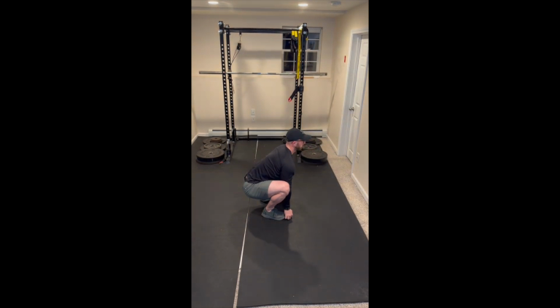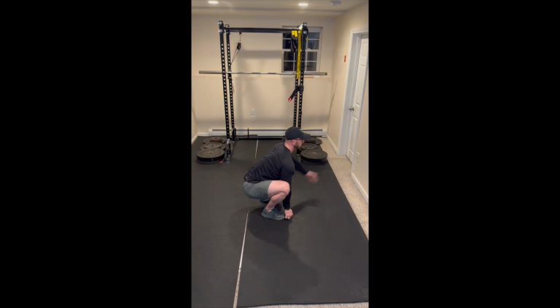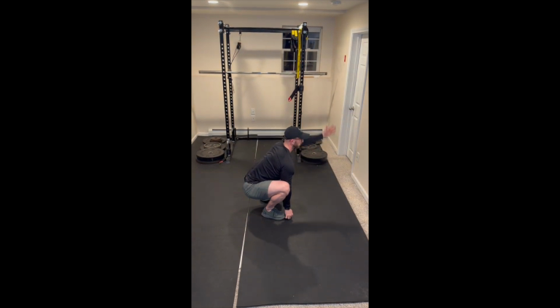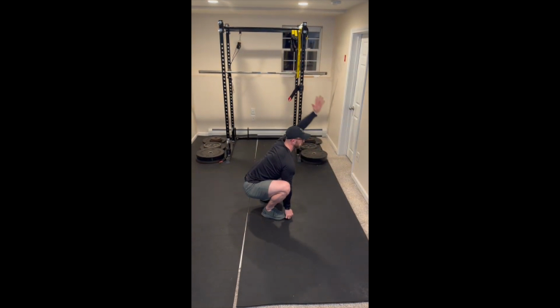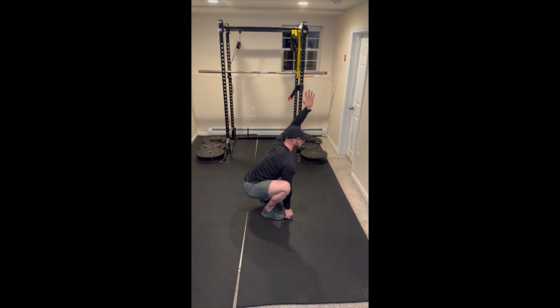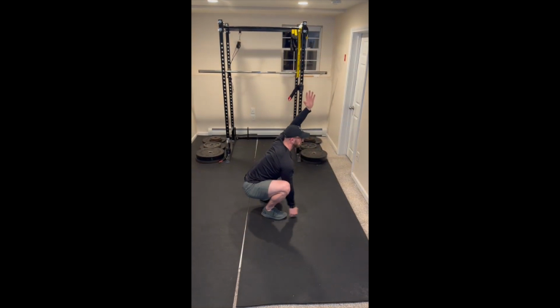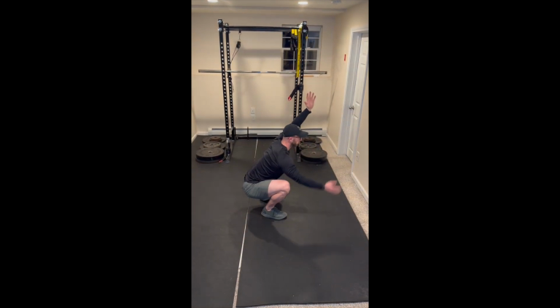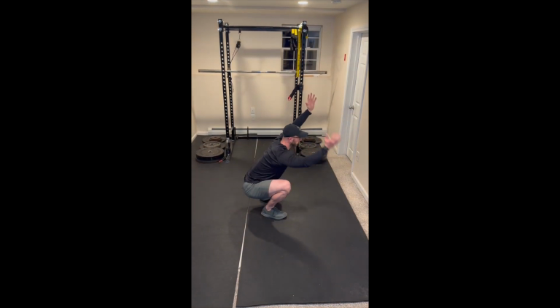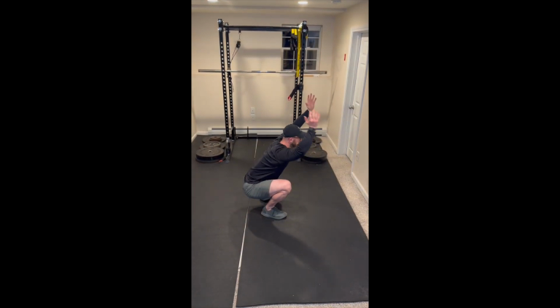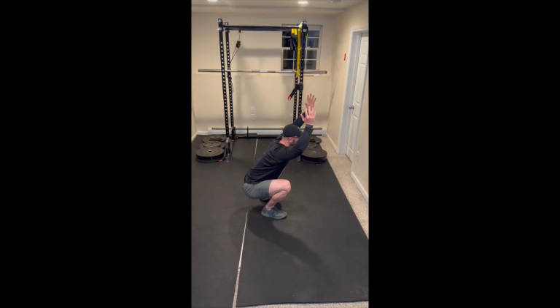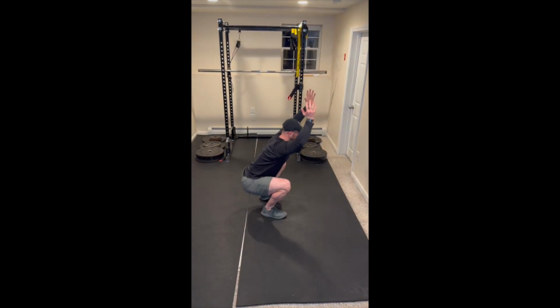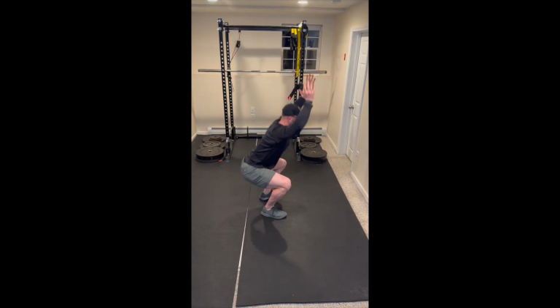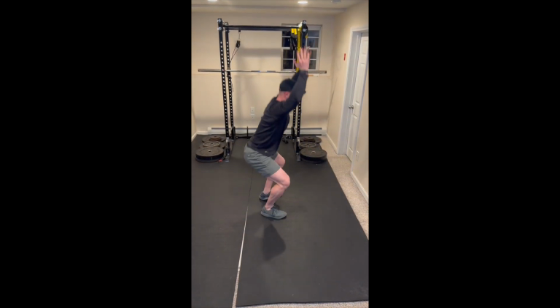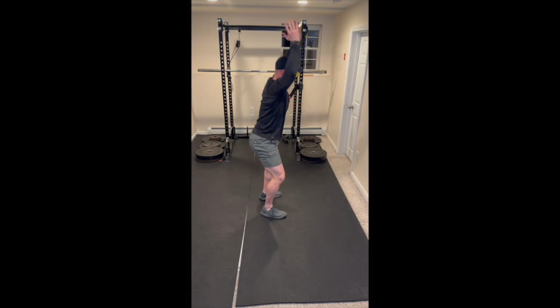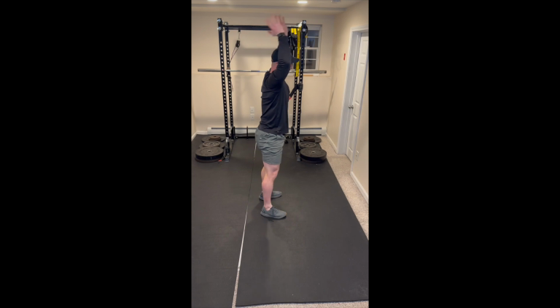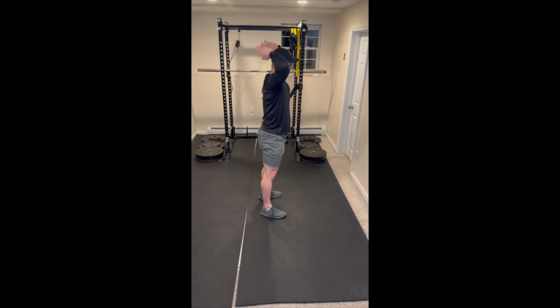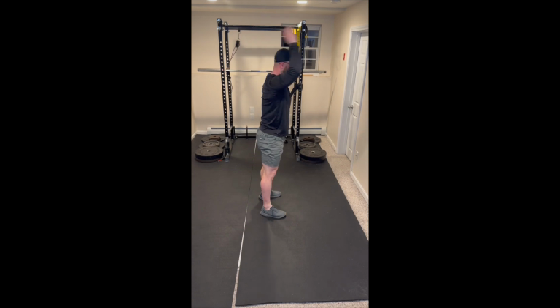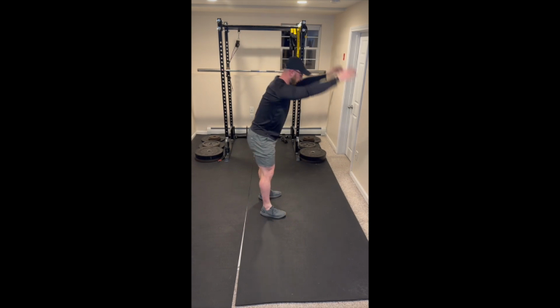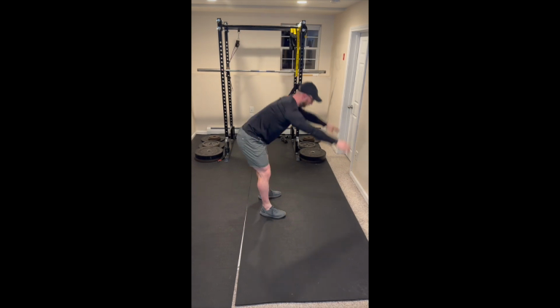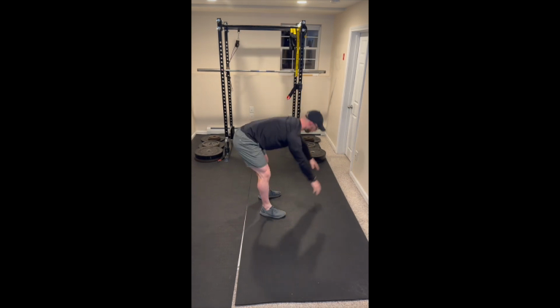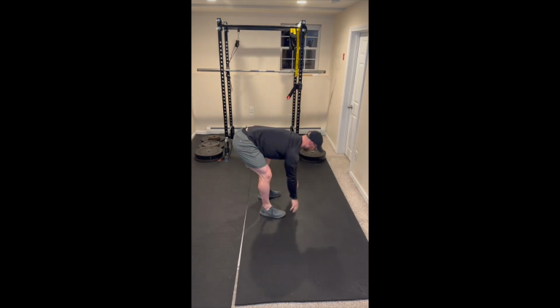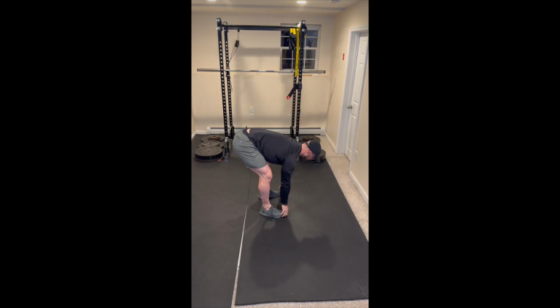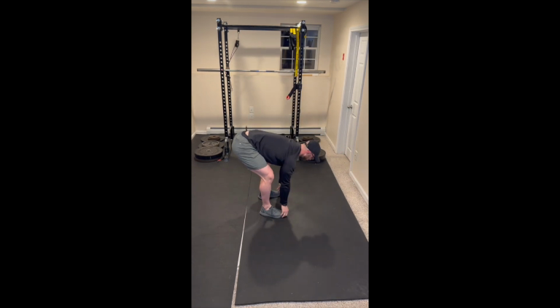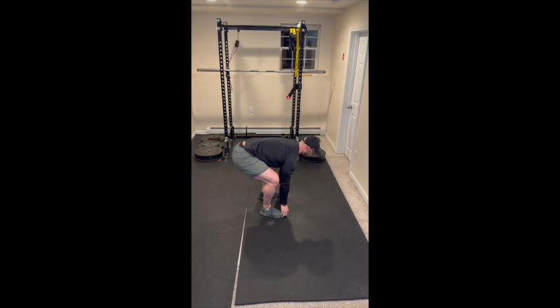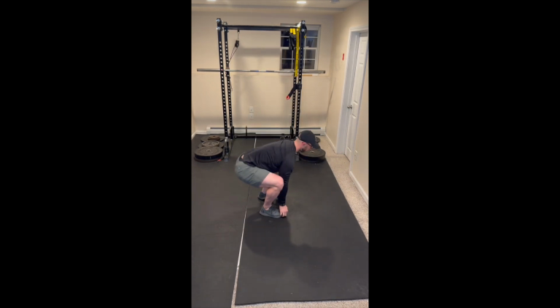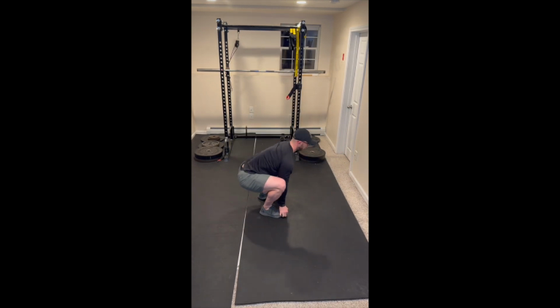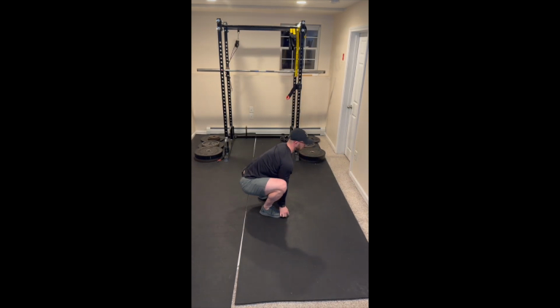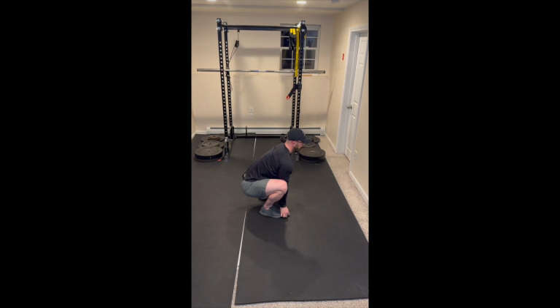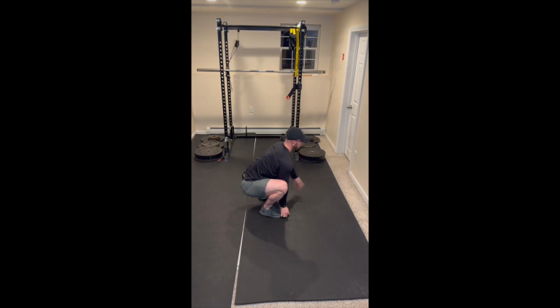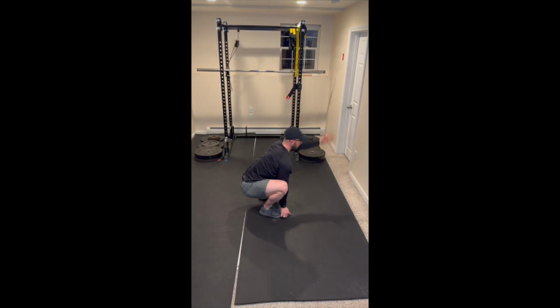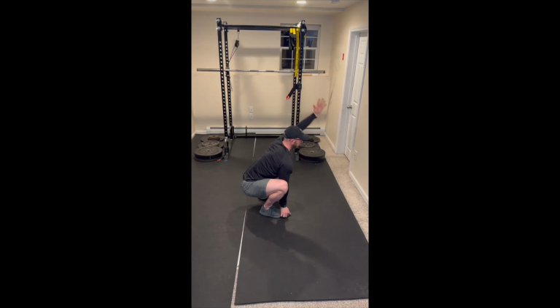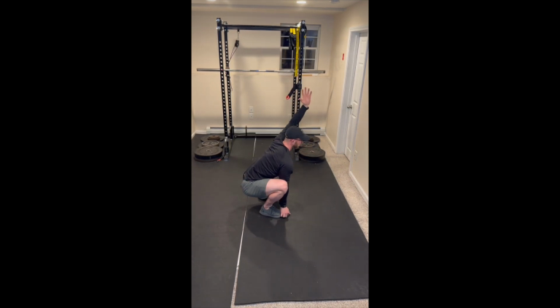With our eyes looking forward, we're going to drive one hand overhead followed by the other, and press our heels back to the standing position.